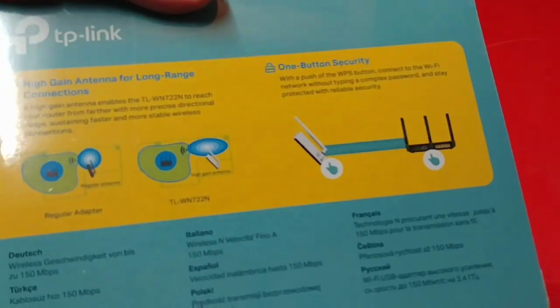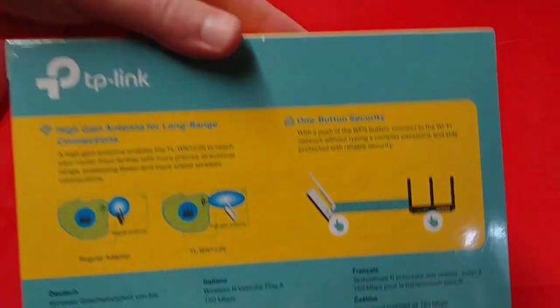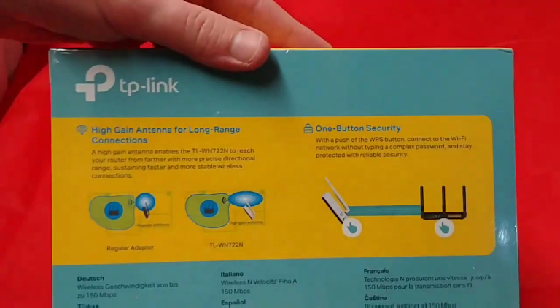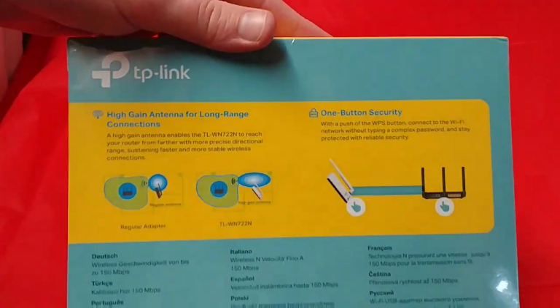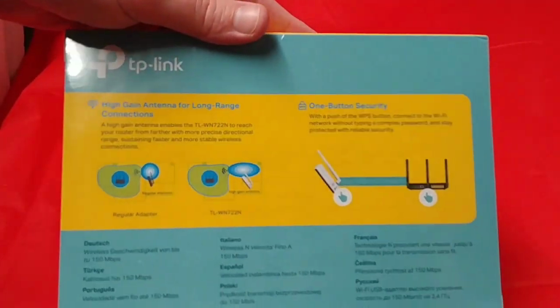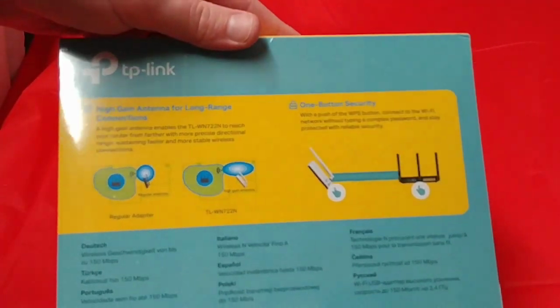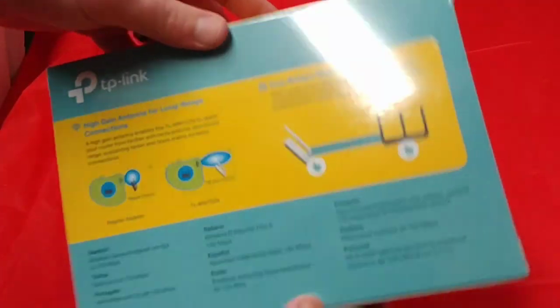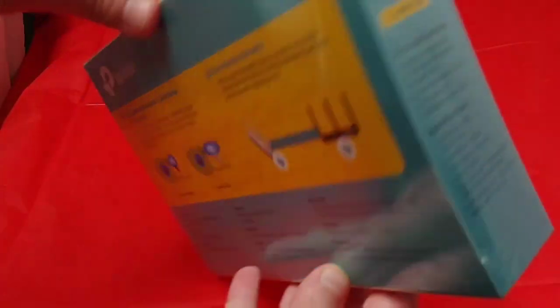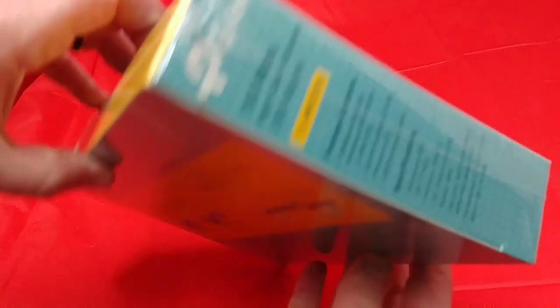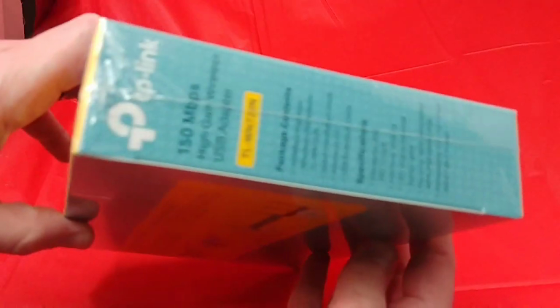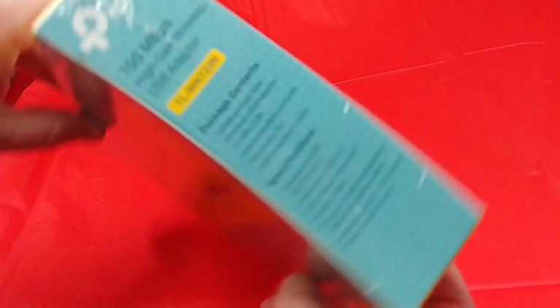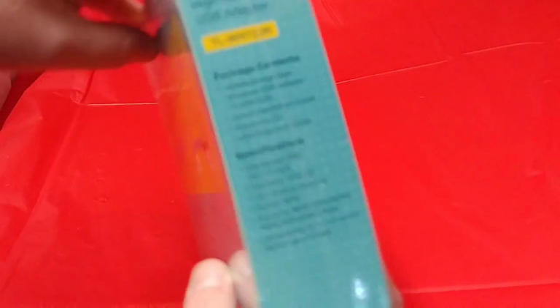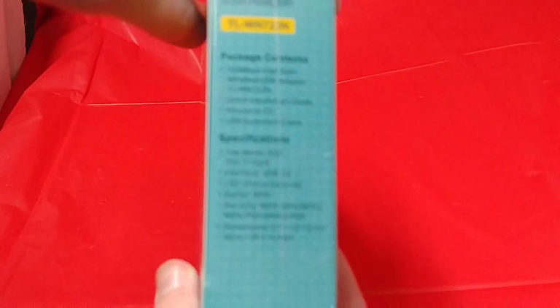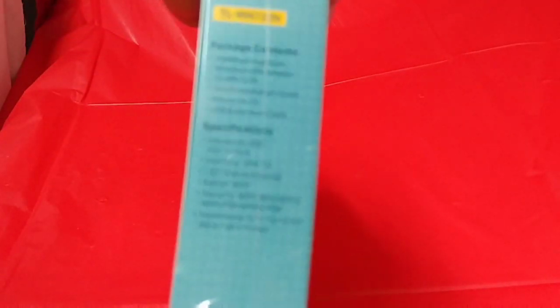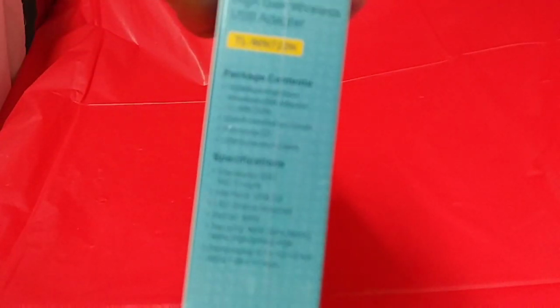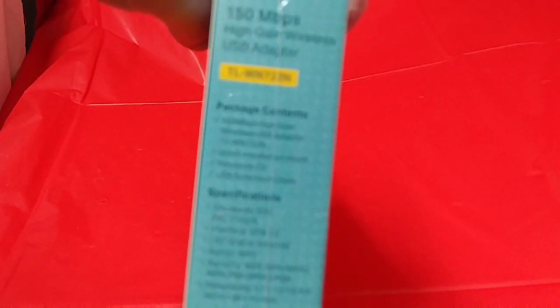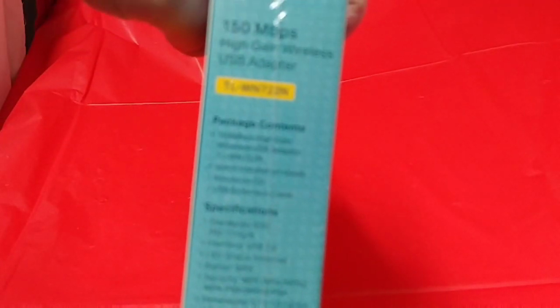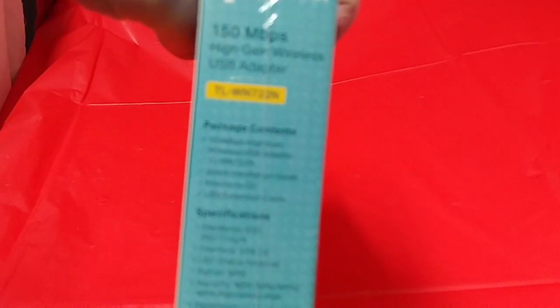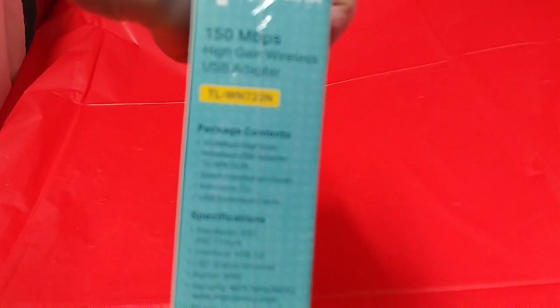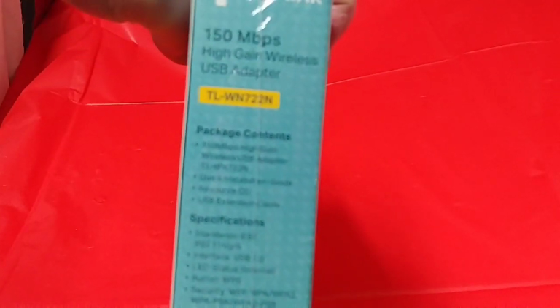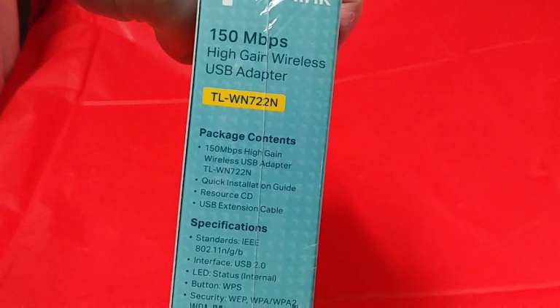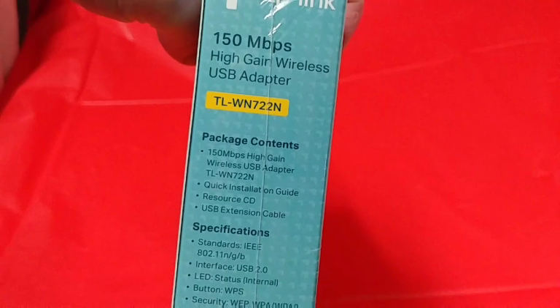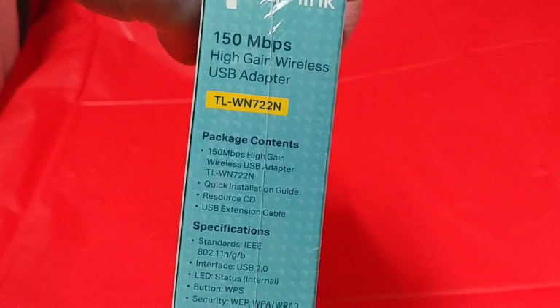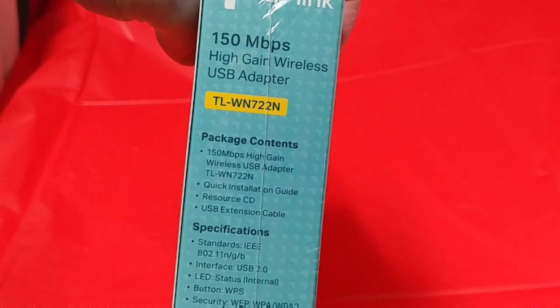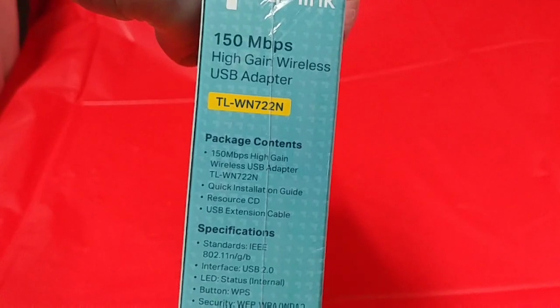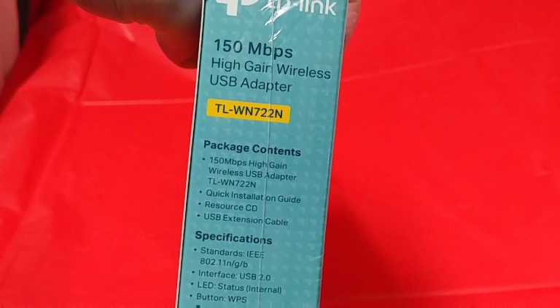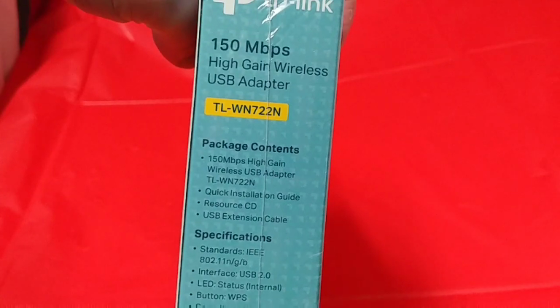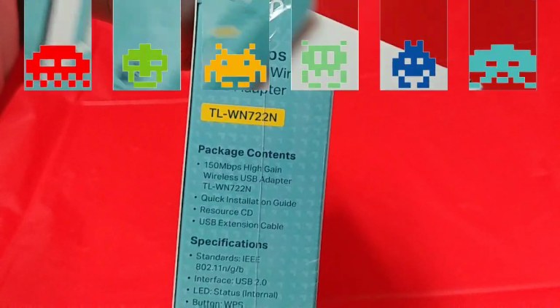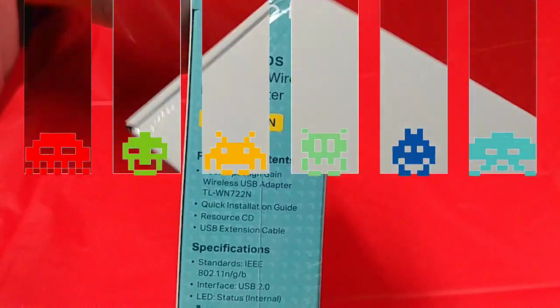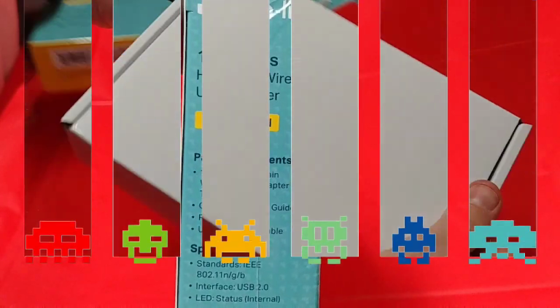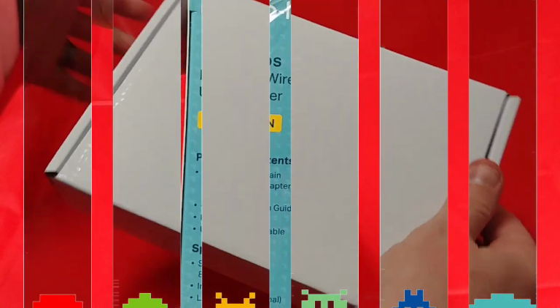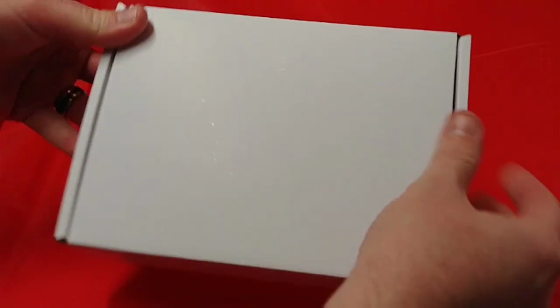This is the cheapest unit that I could find, which is why a lot of people are buying it. So let's open it up and have a look.